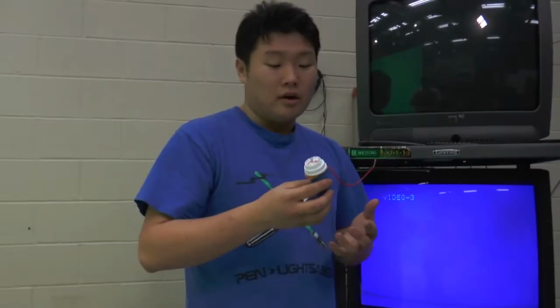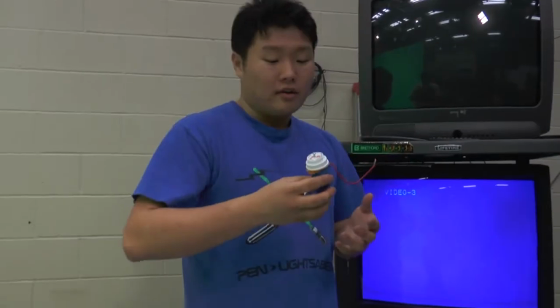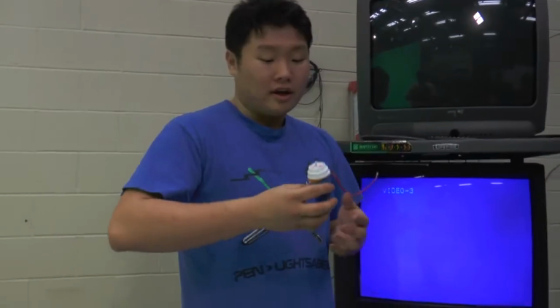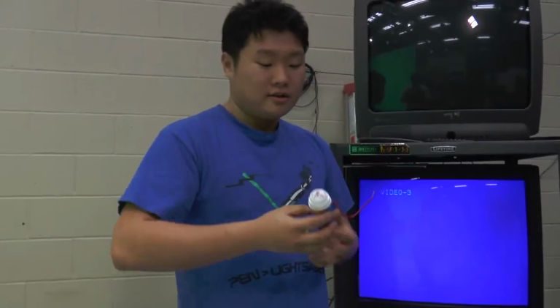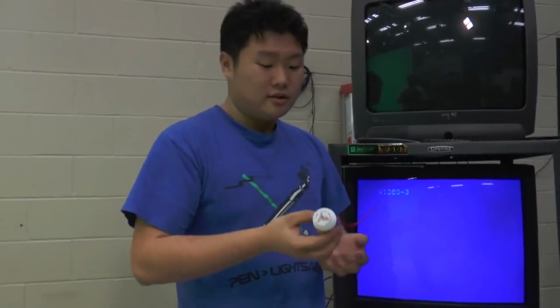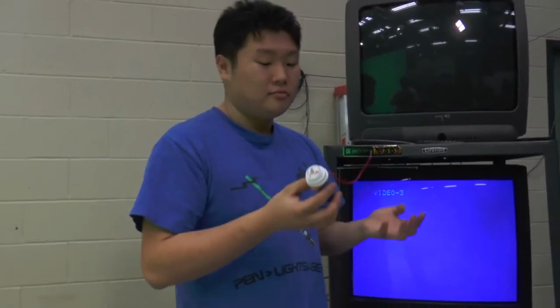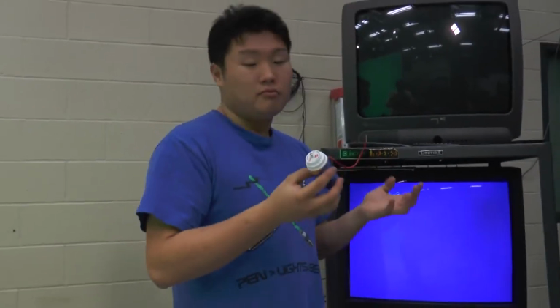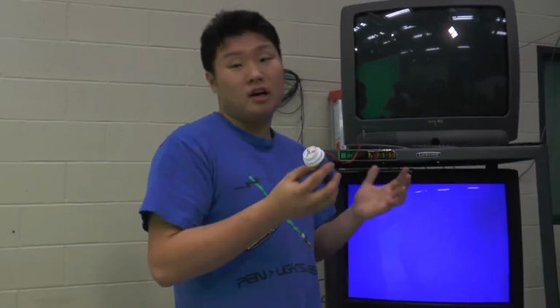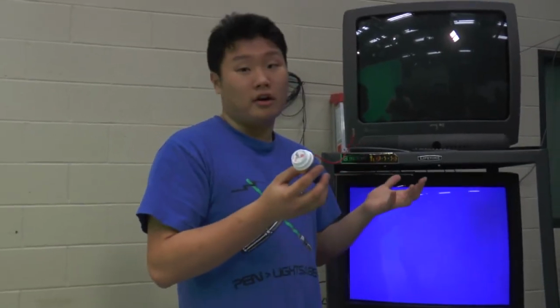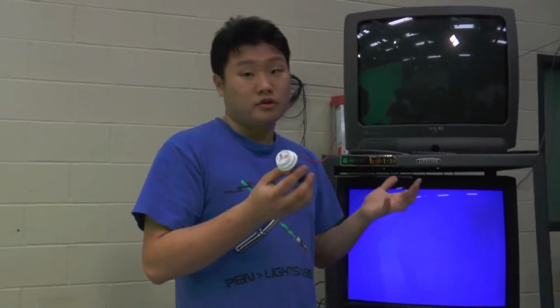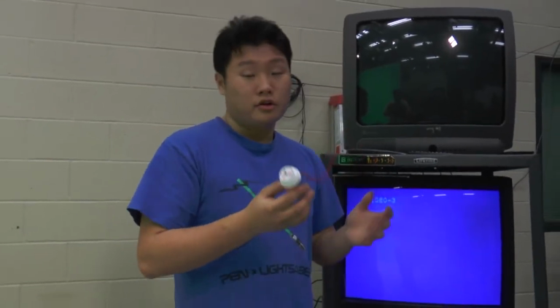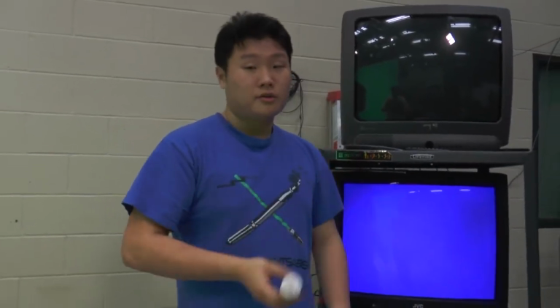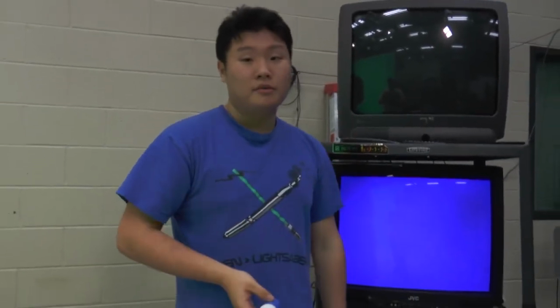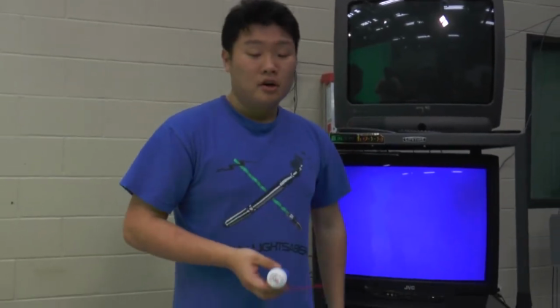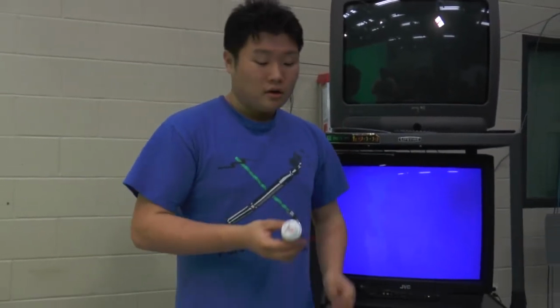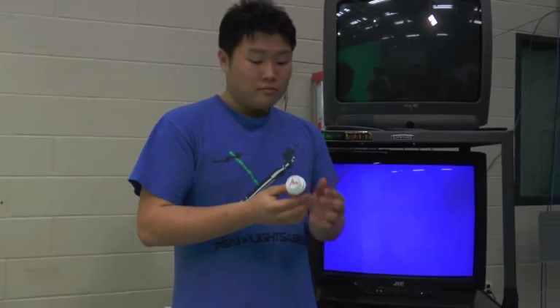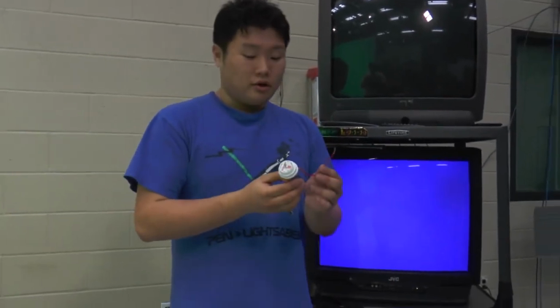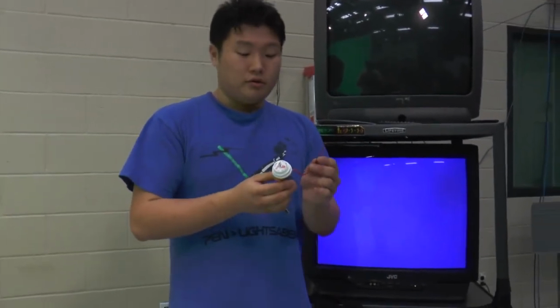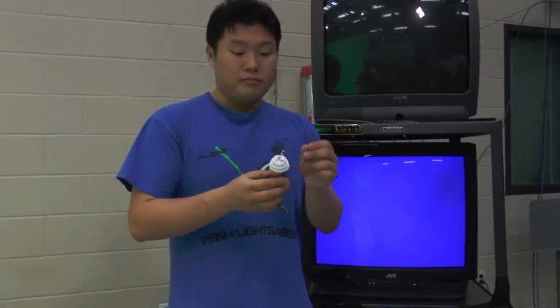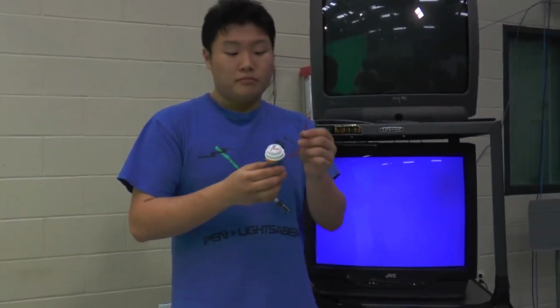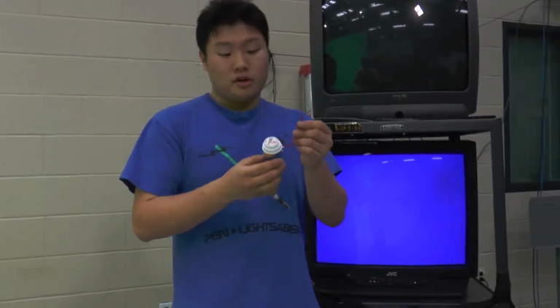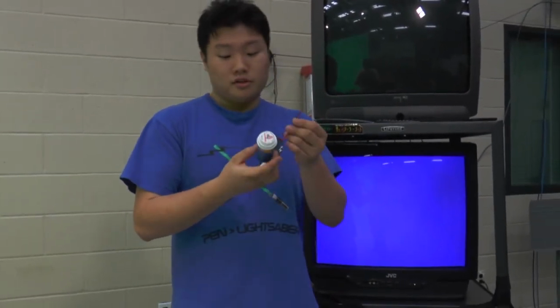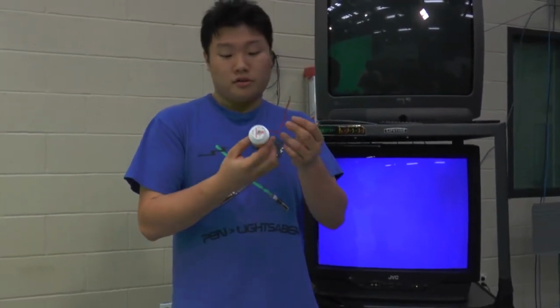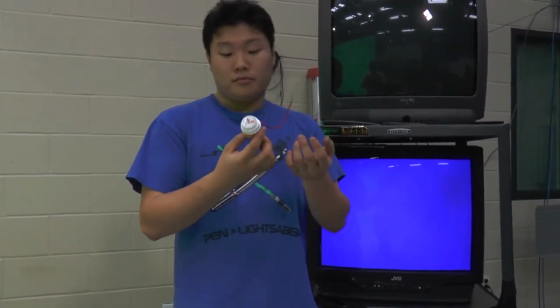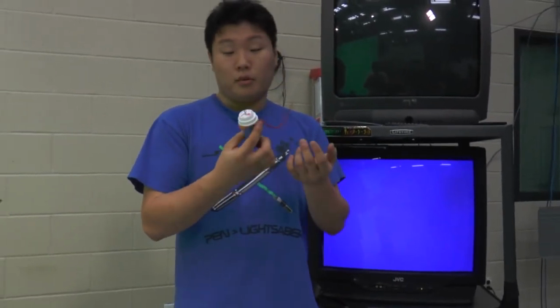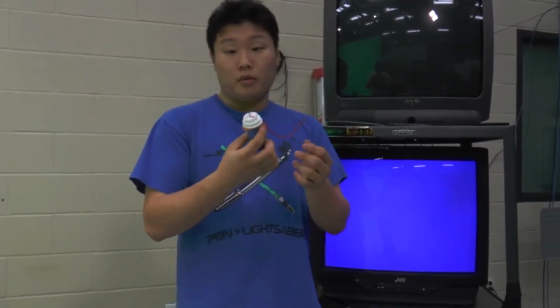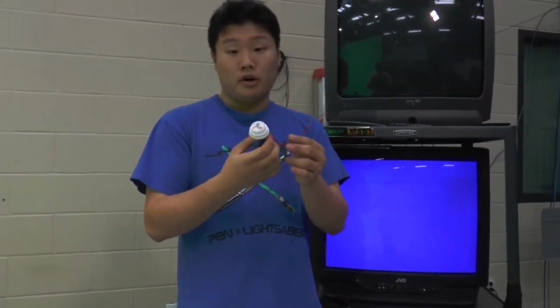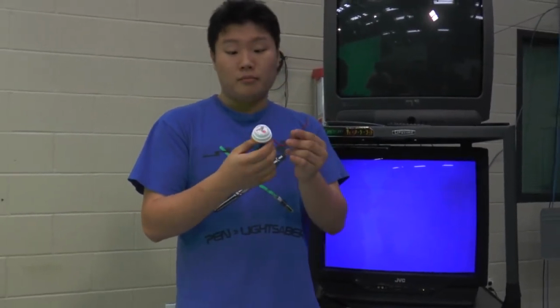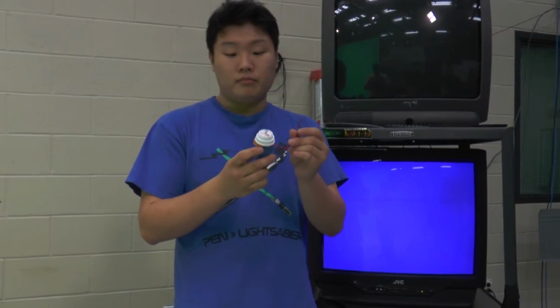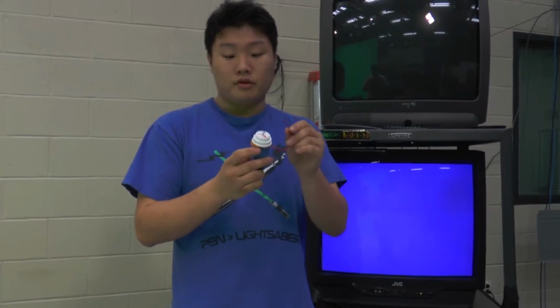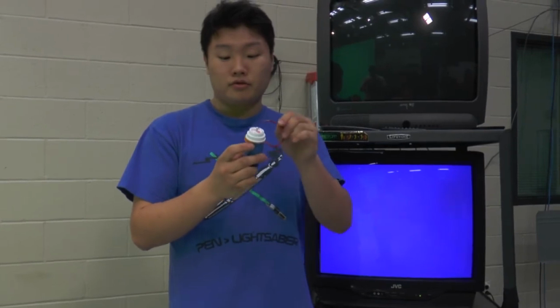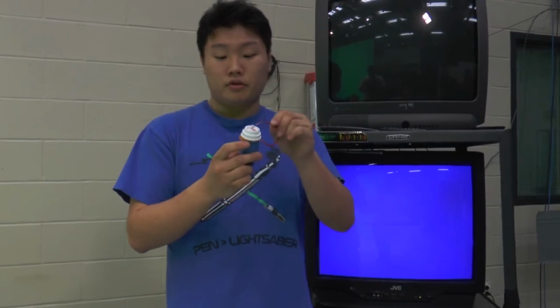Now that I've got it all charged, I touch the one wire into the screw.